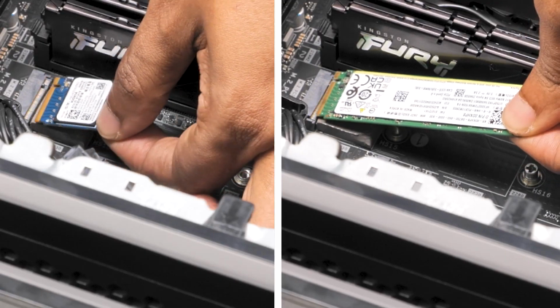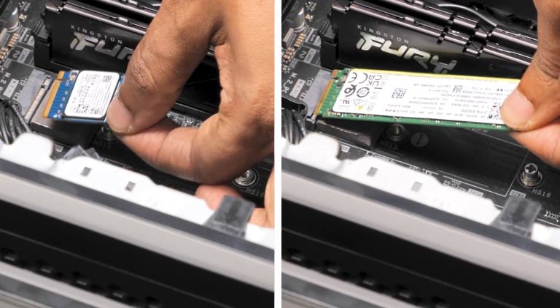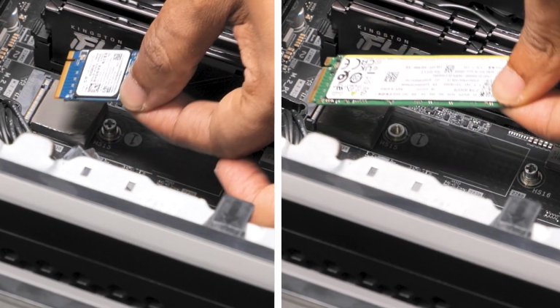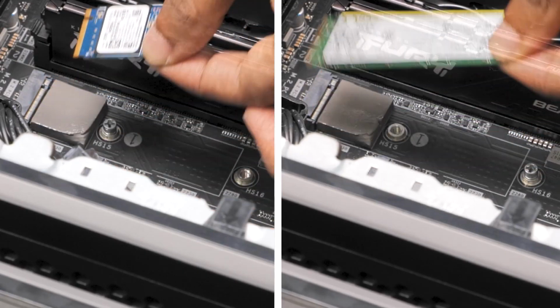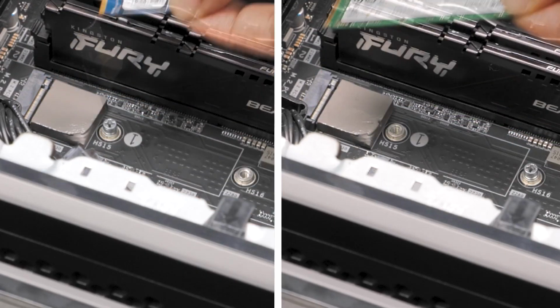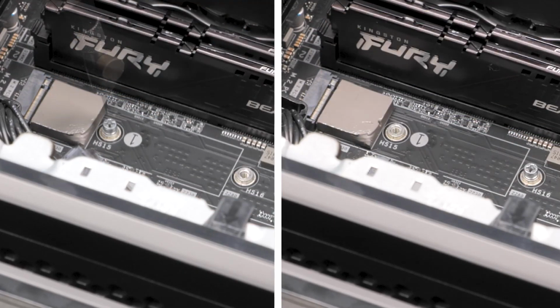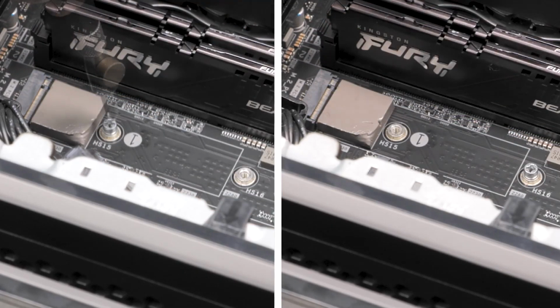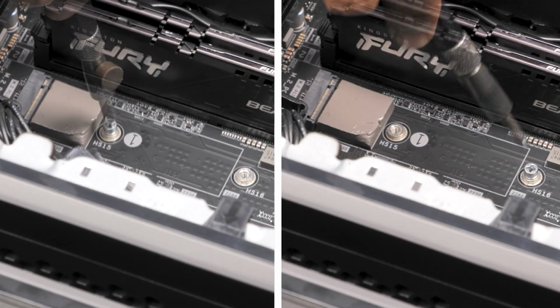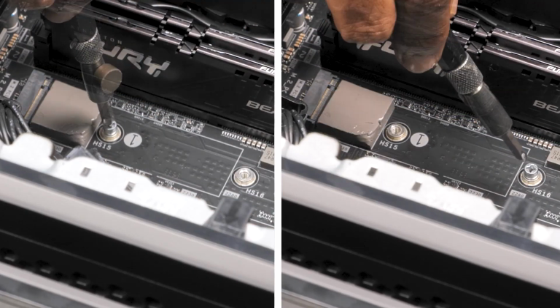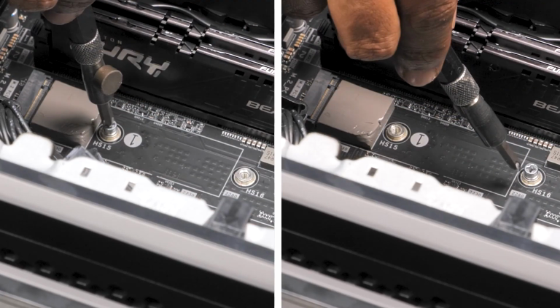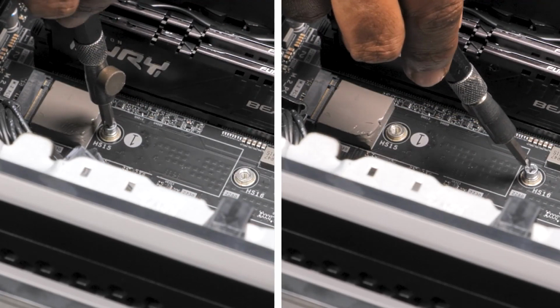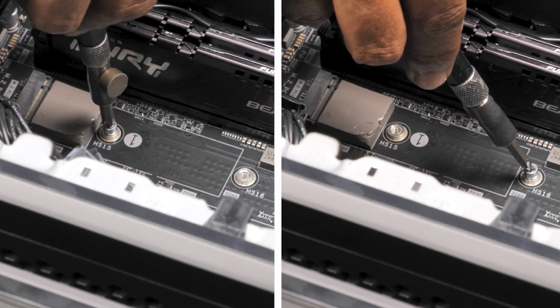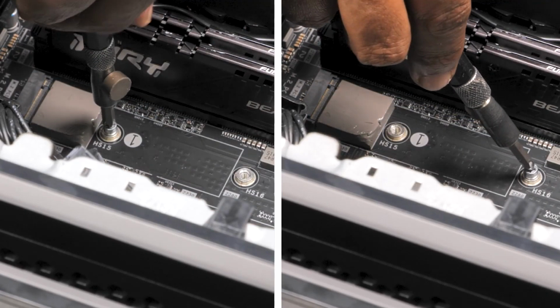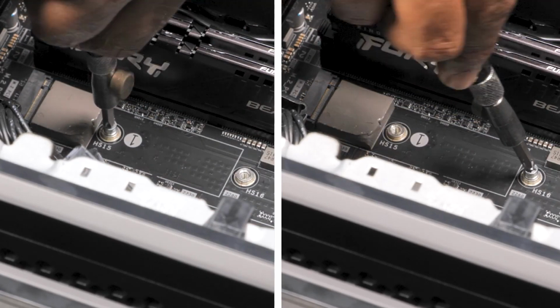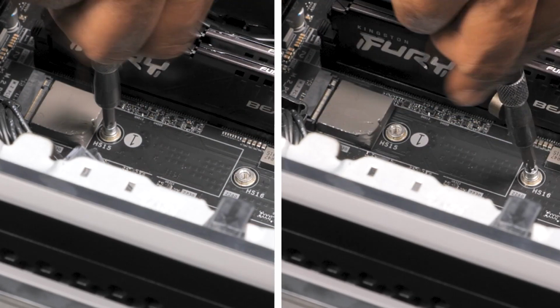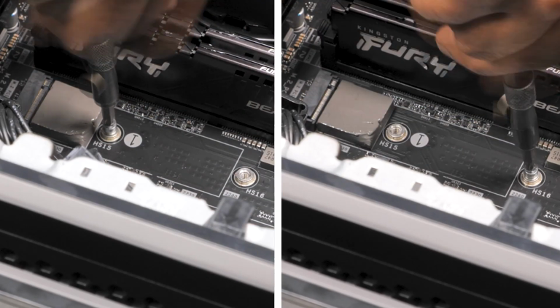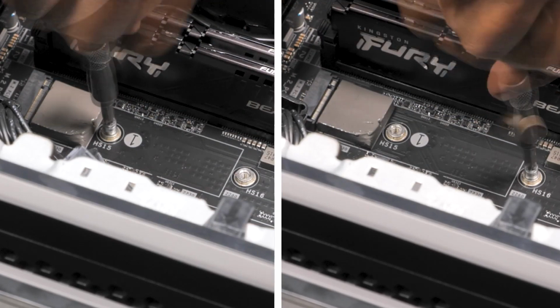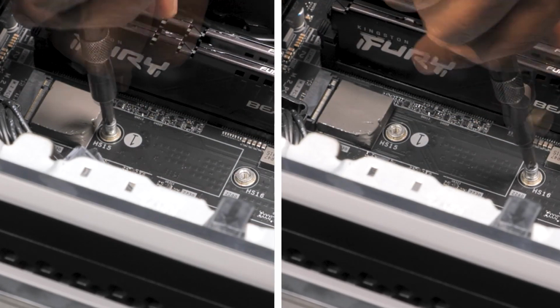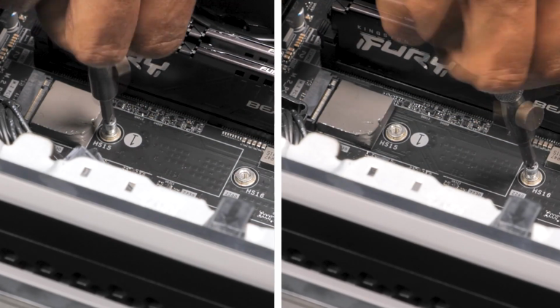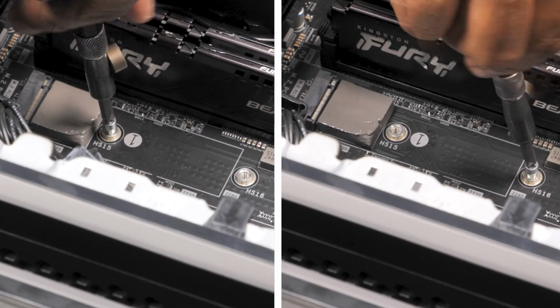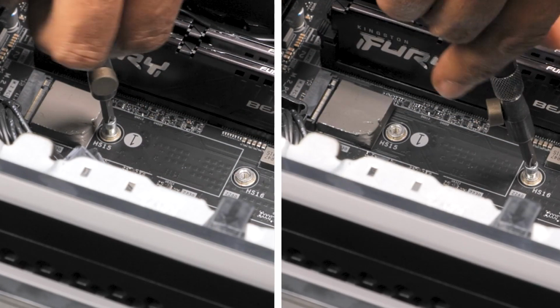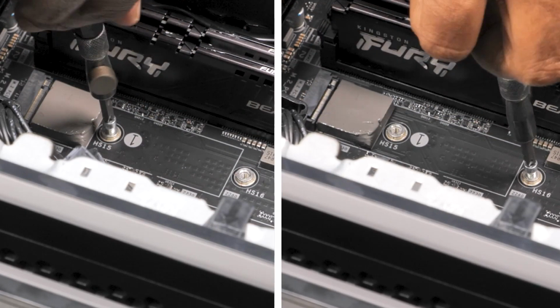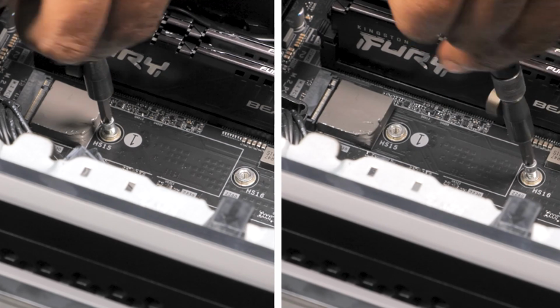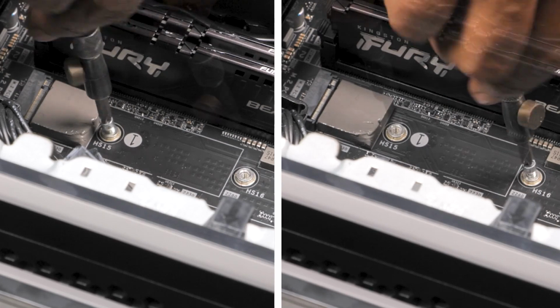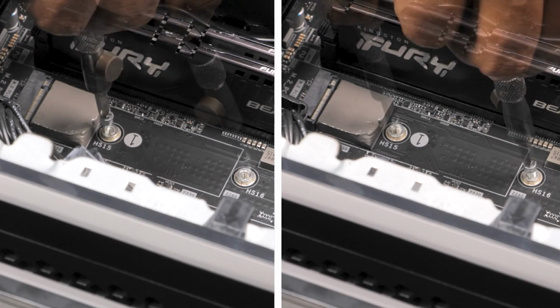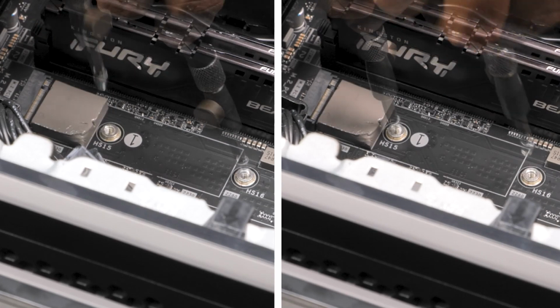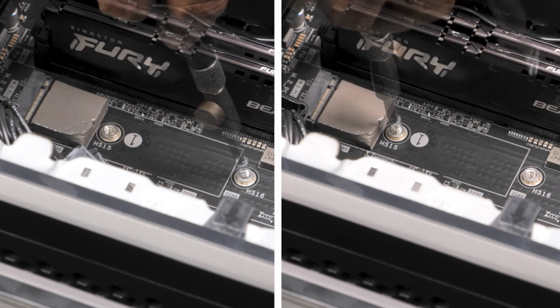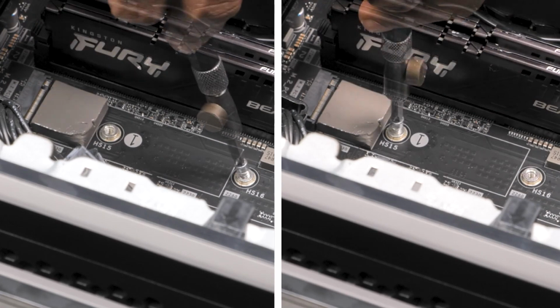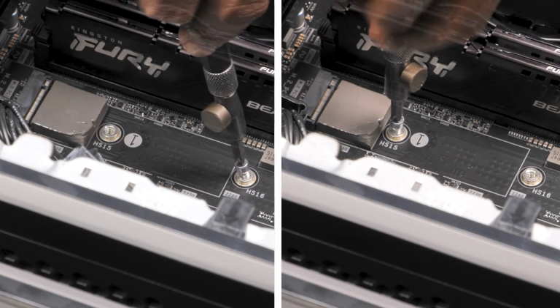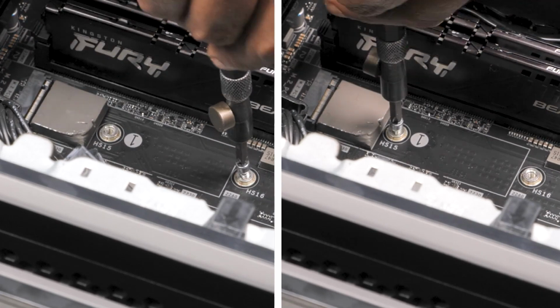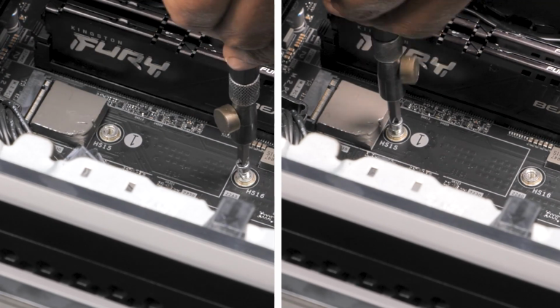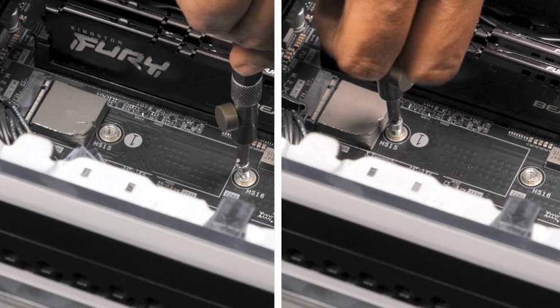If you are replacing it with a different size than the one you removed, the screw mount must be shifted to fit the new SSD.